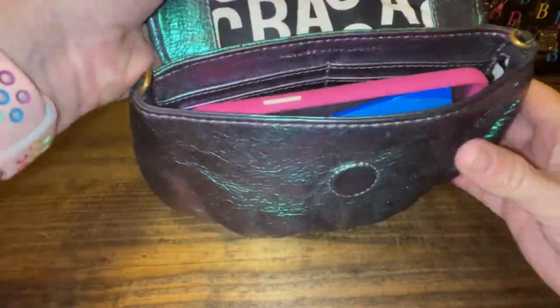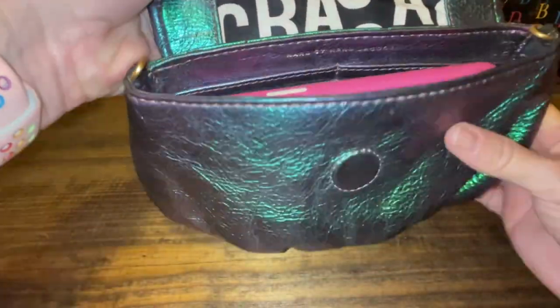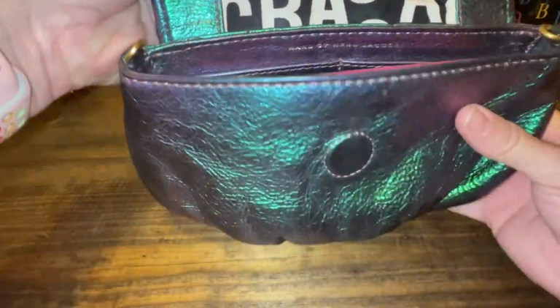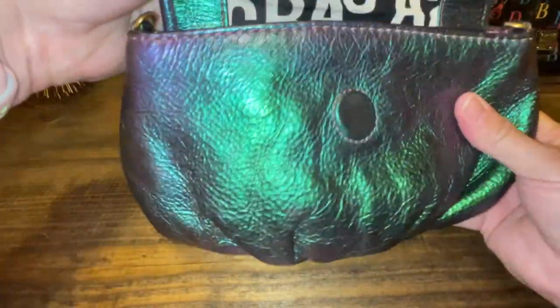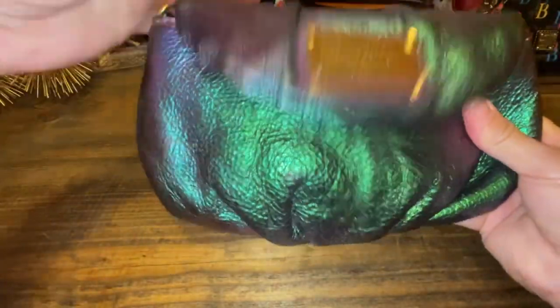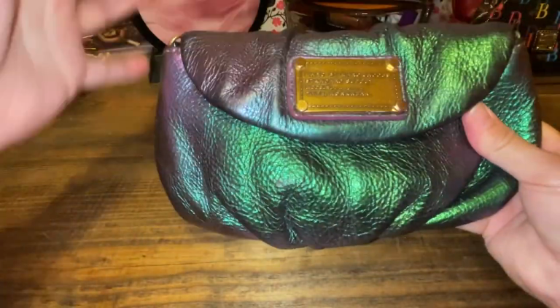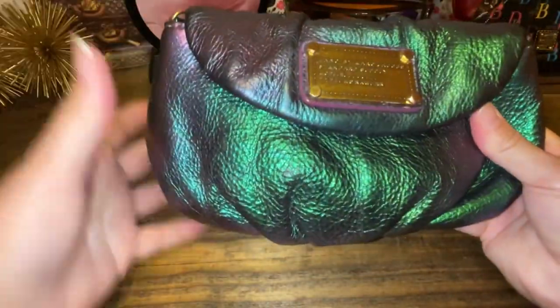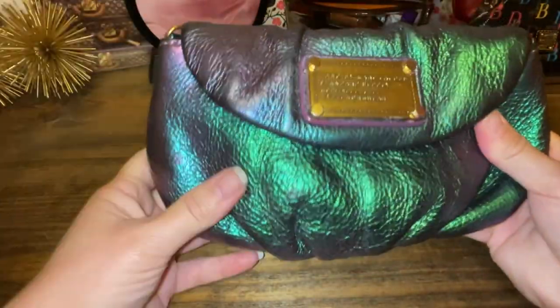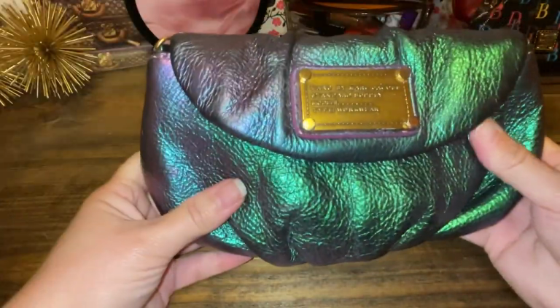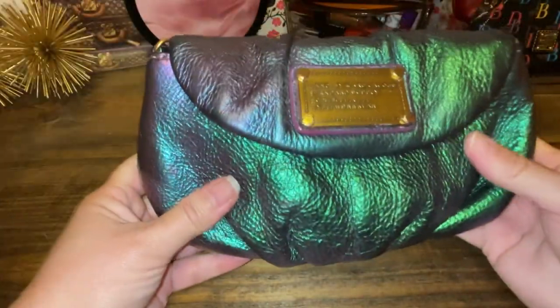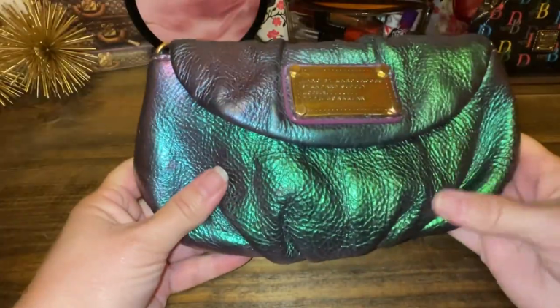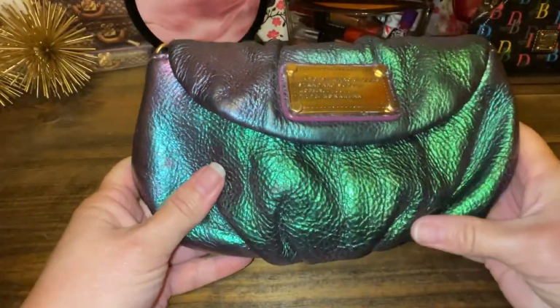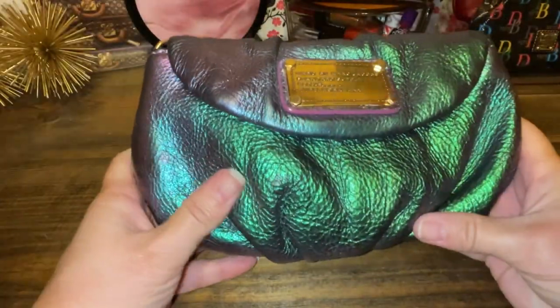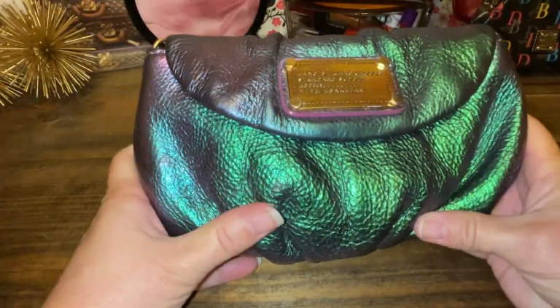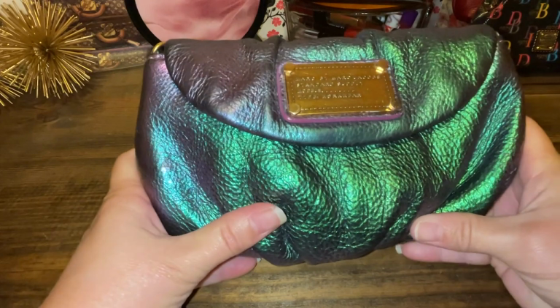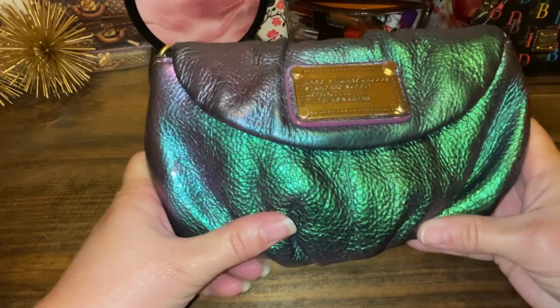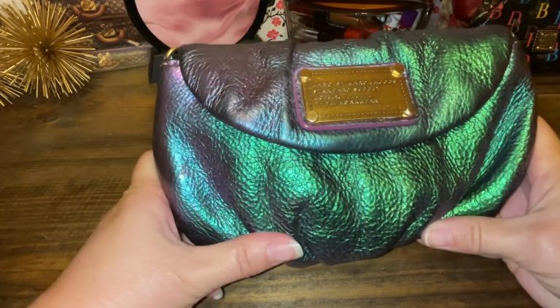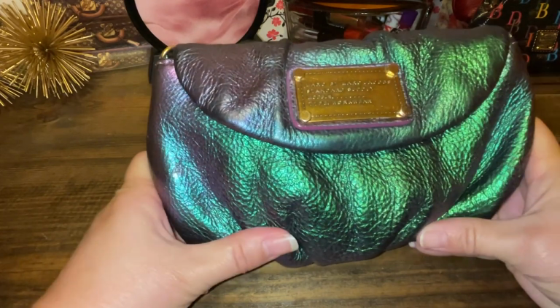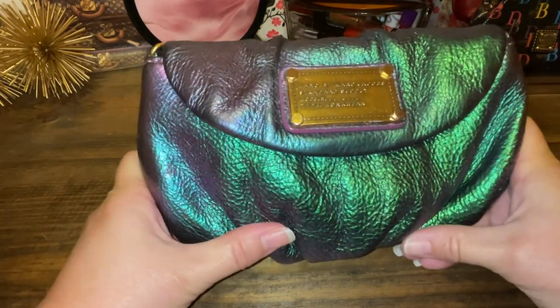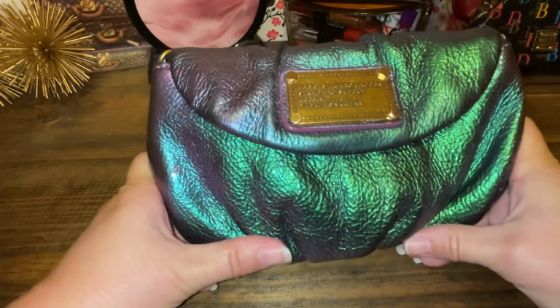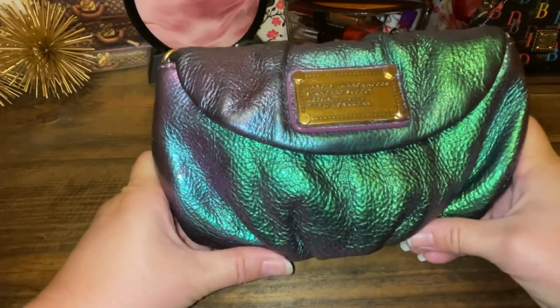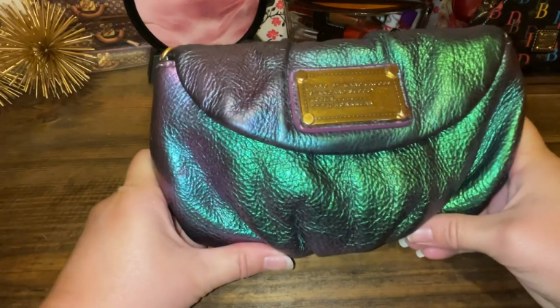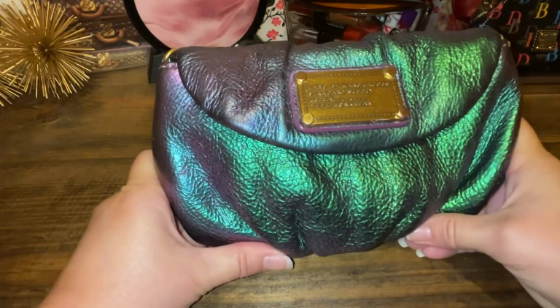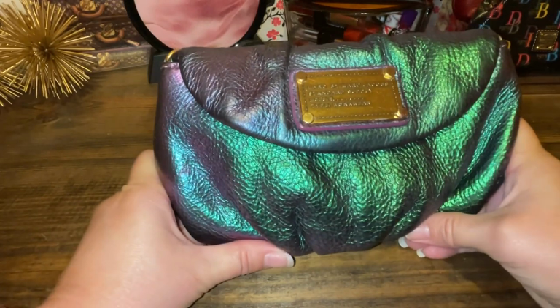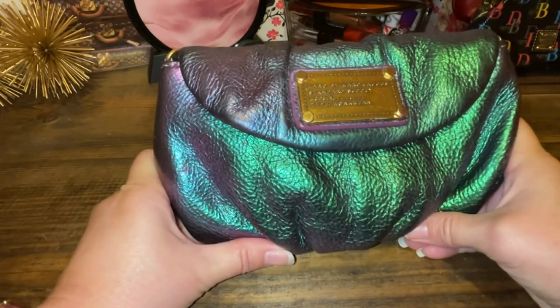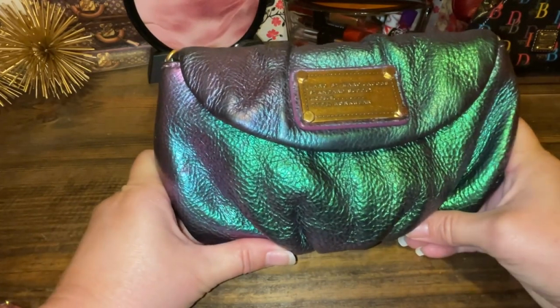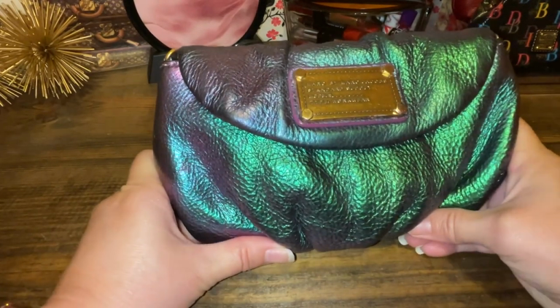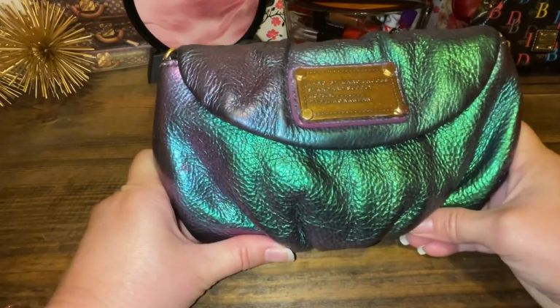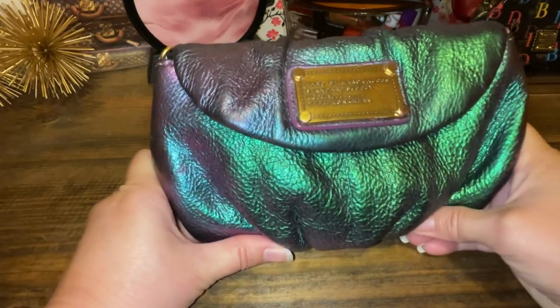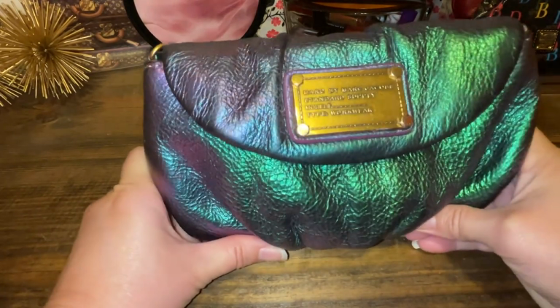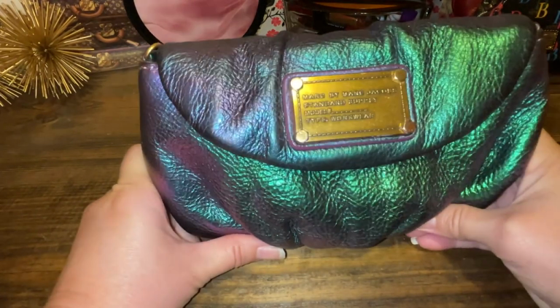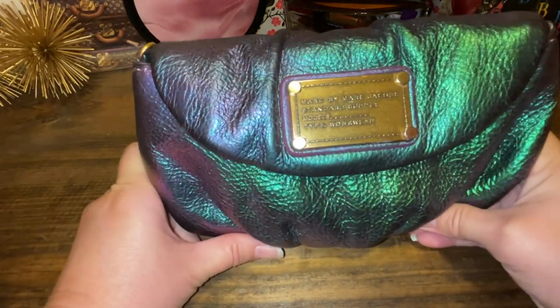So just remember when you're trying to sell a bag, you need to disclose everything. That way the buyer knows what they're in for.